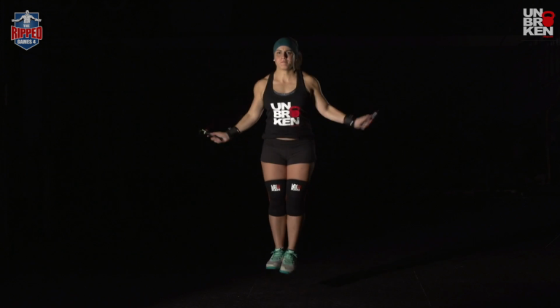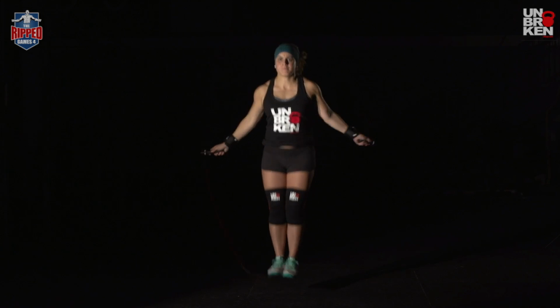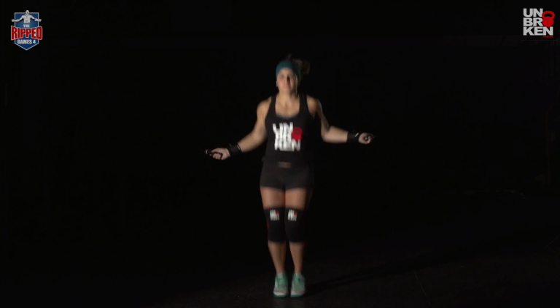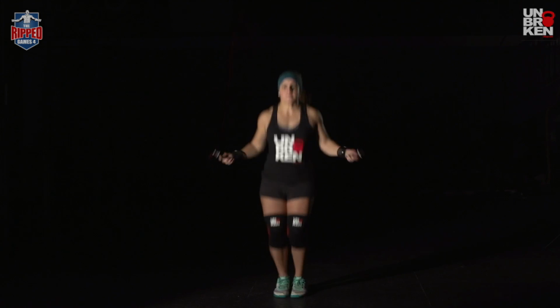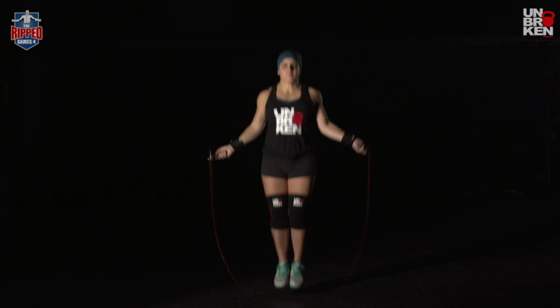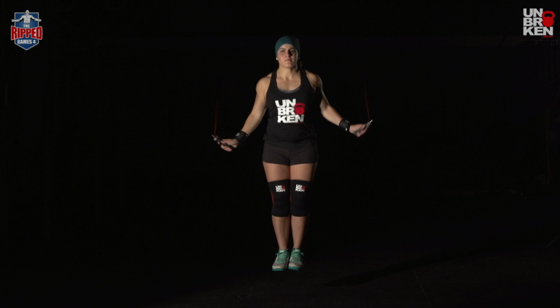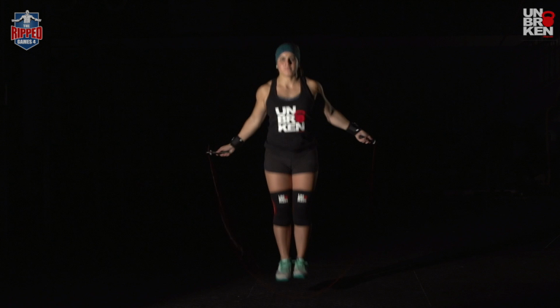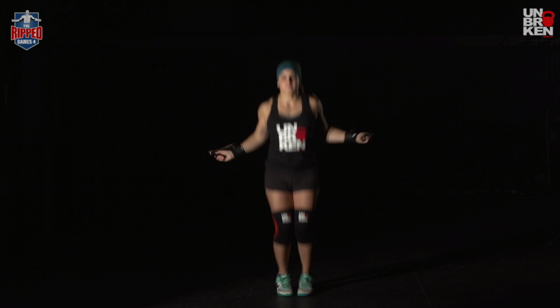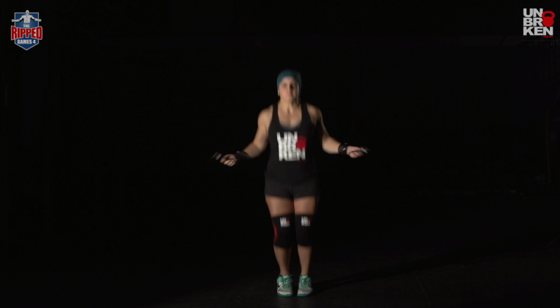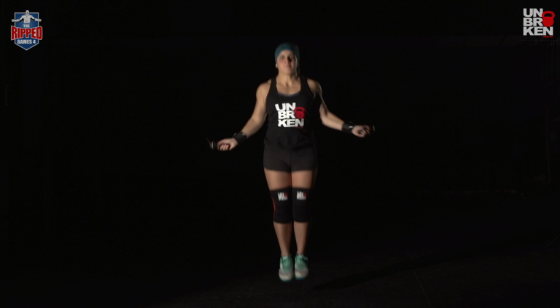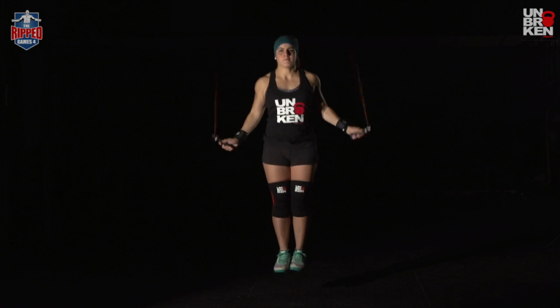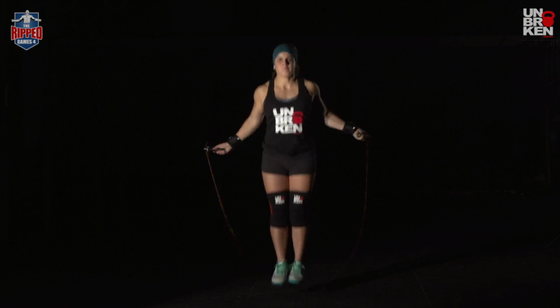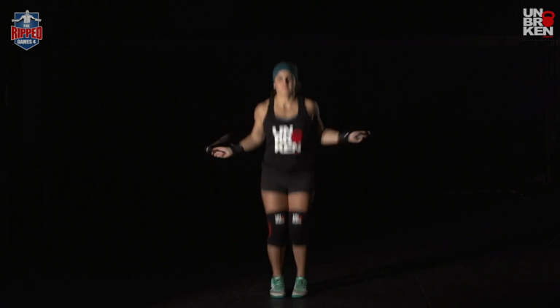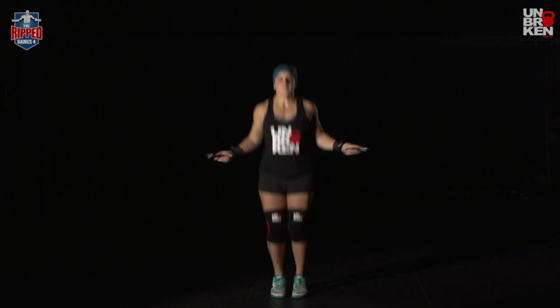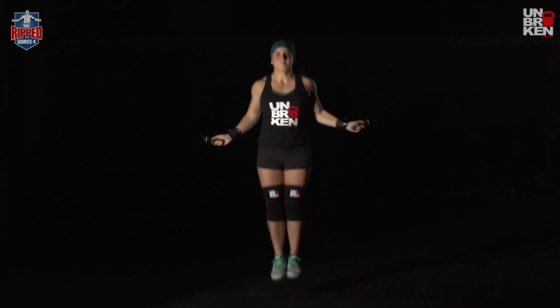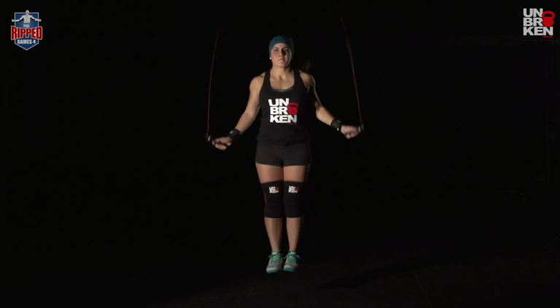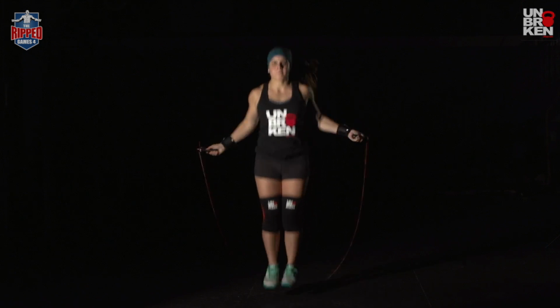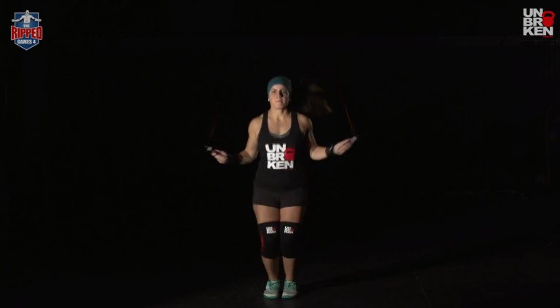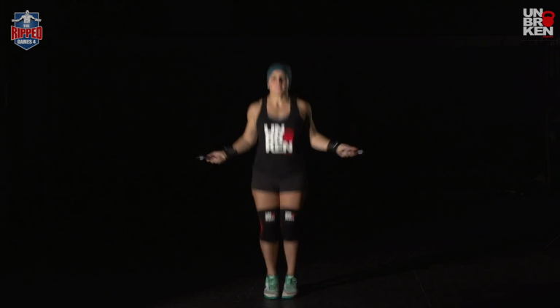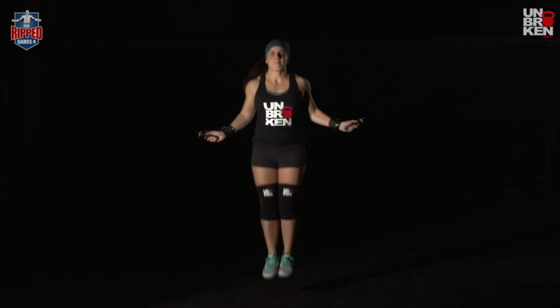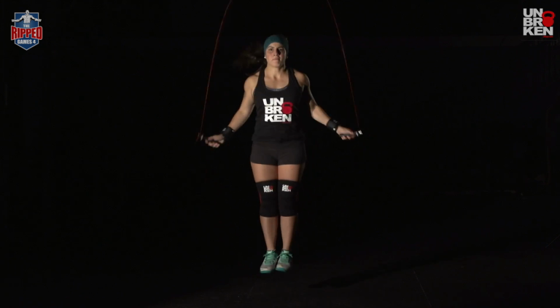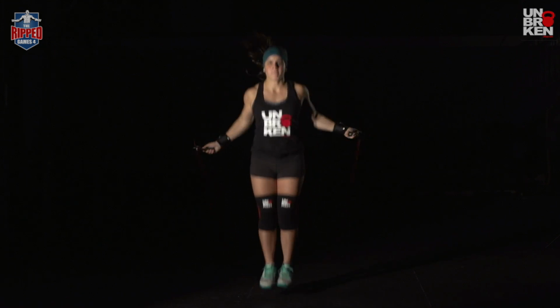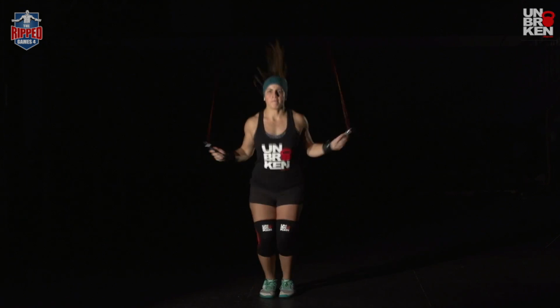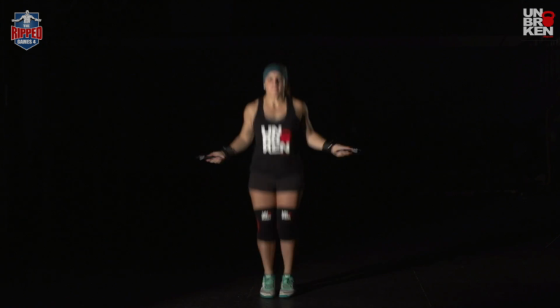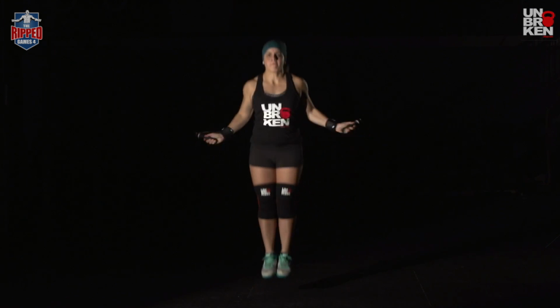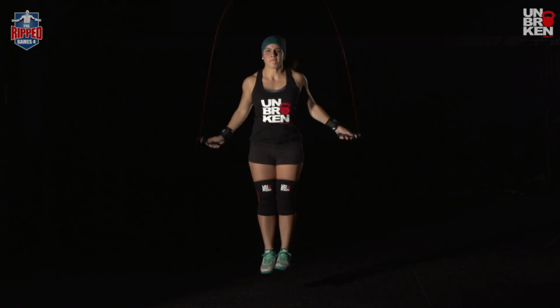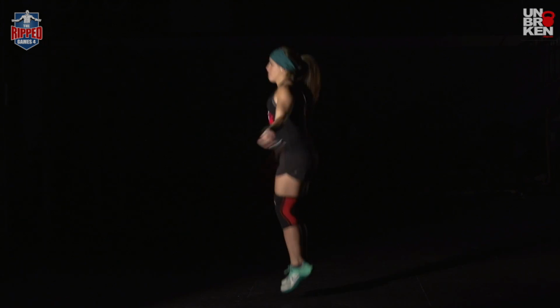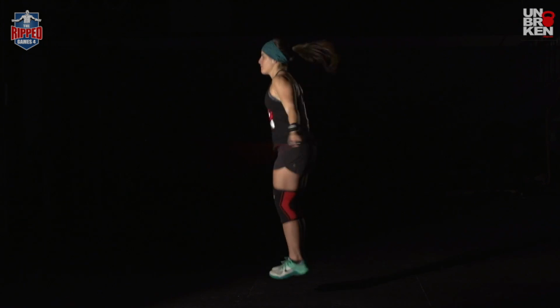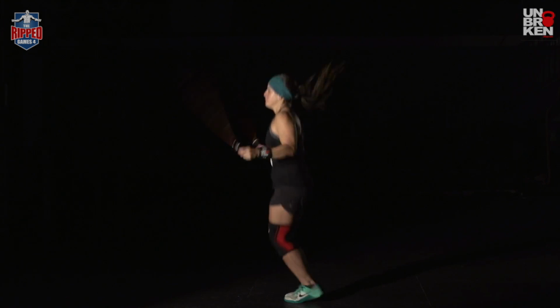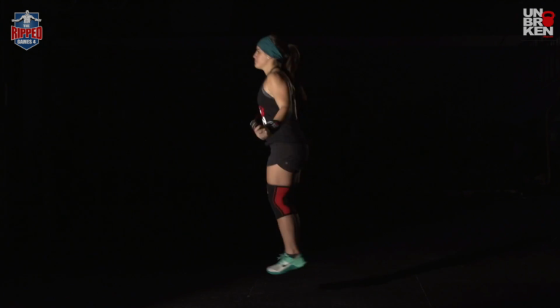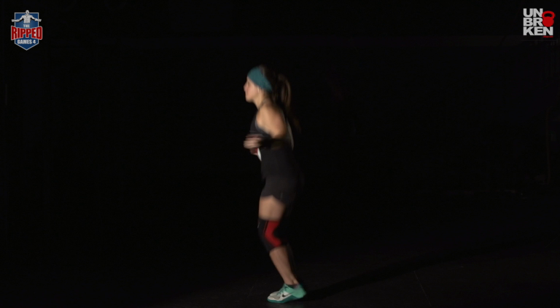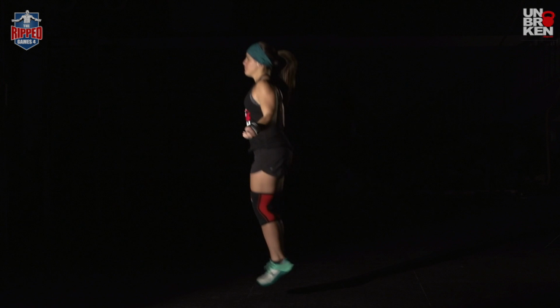For the double-unders, we're obviously looking for the rope to pass under the feet twice on every single jump.